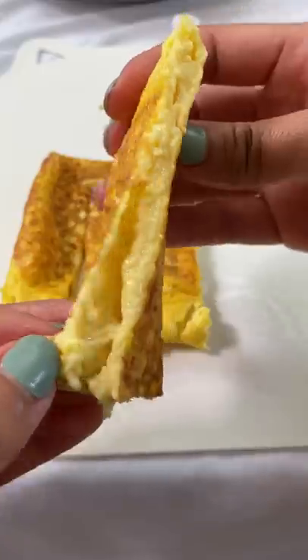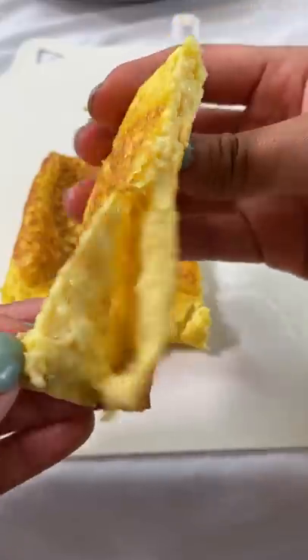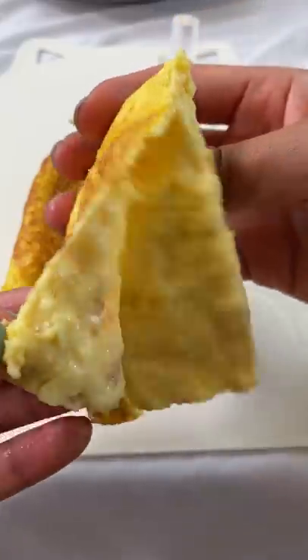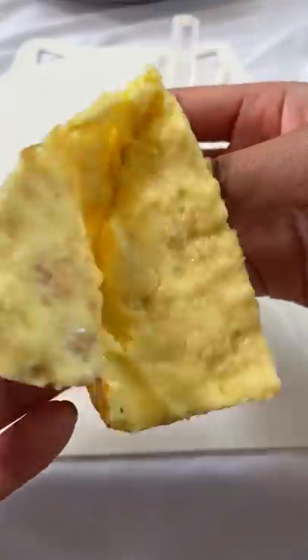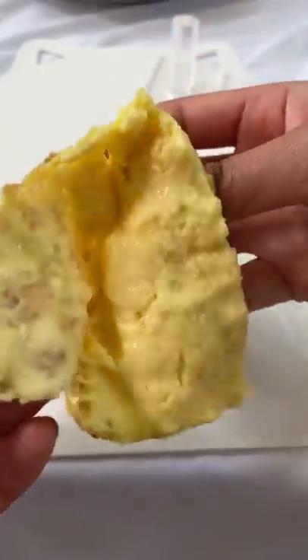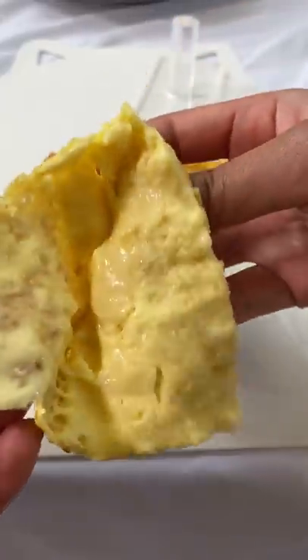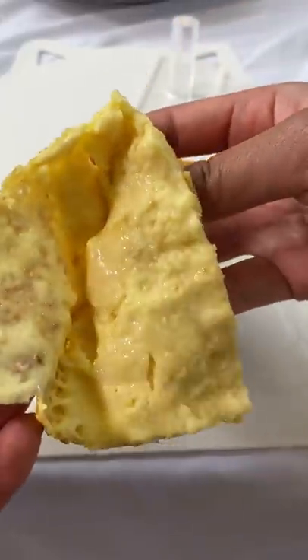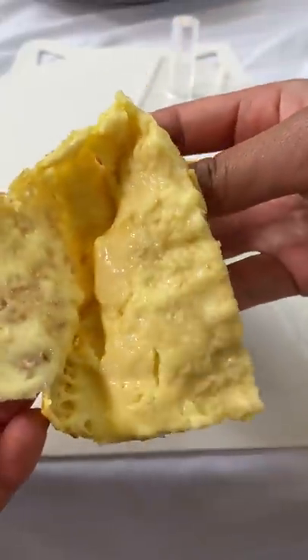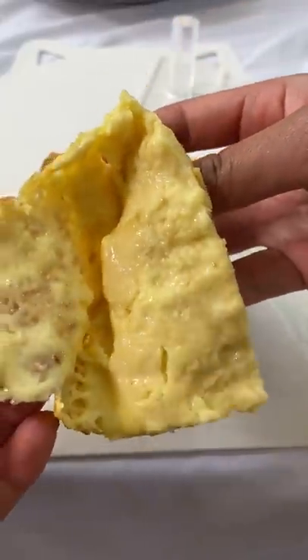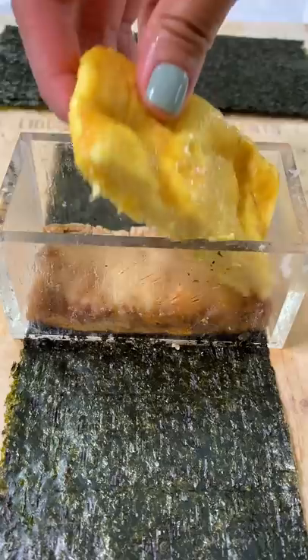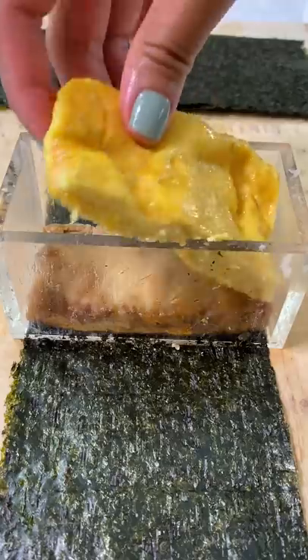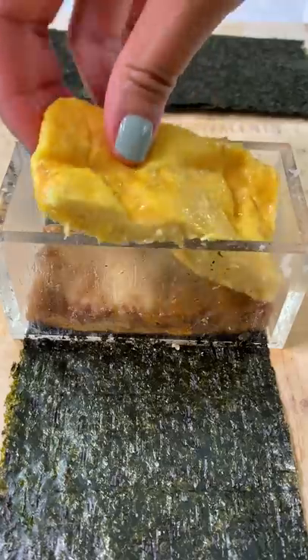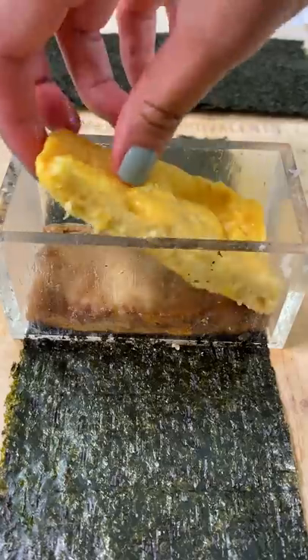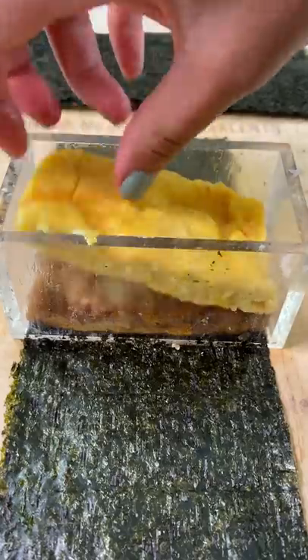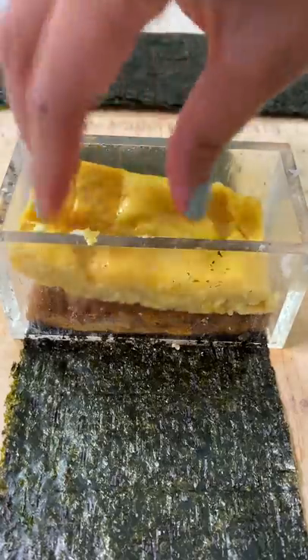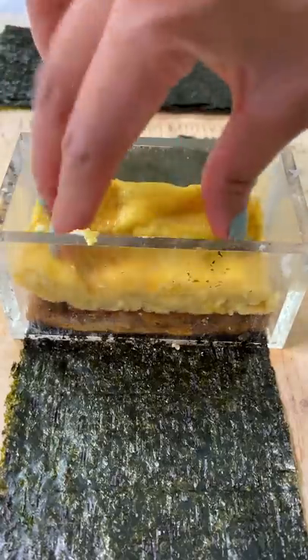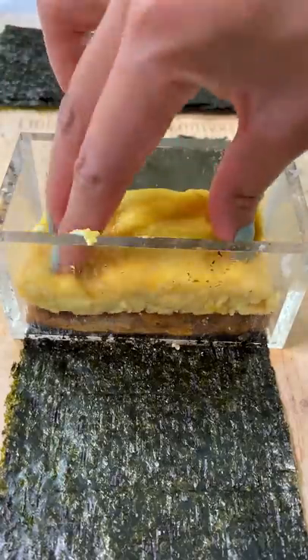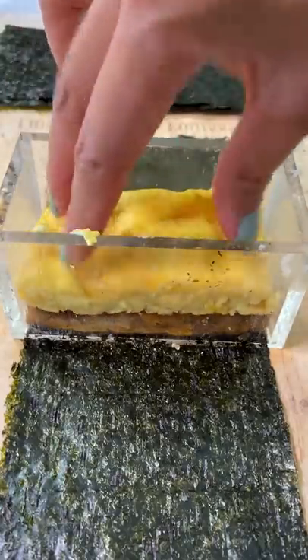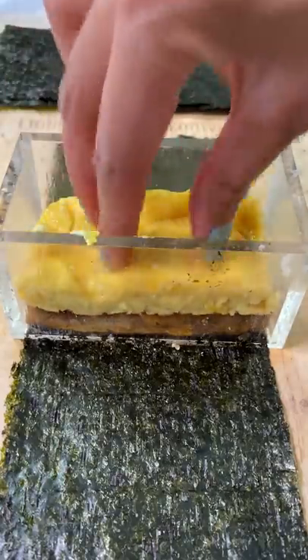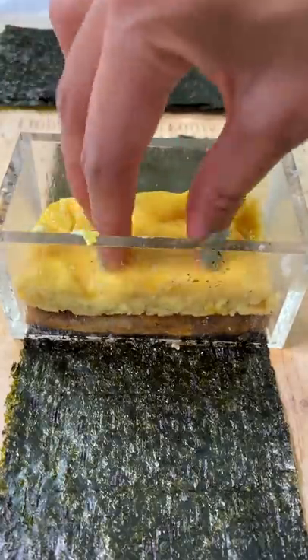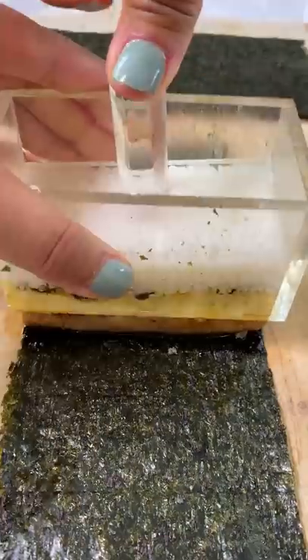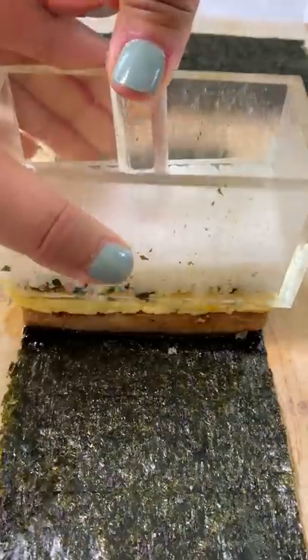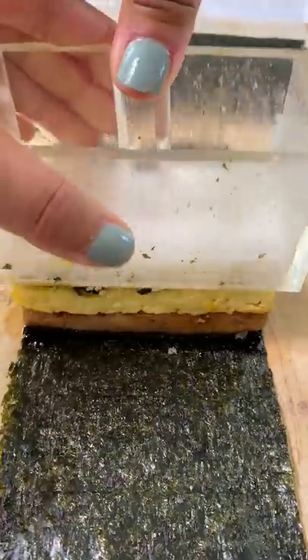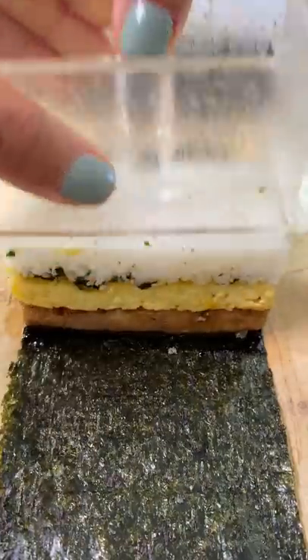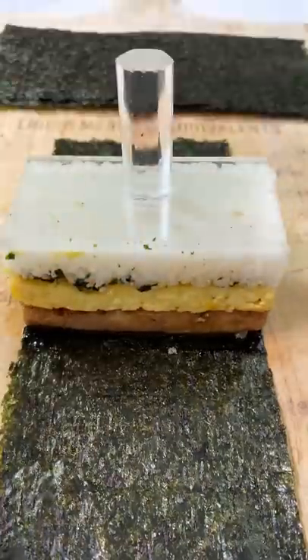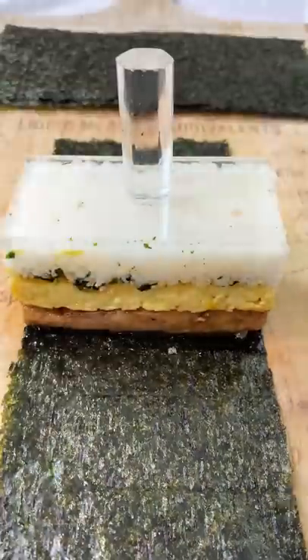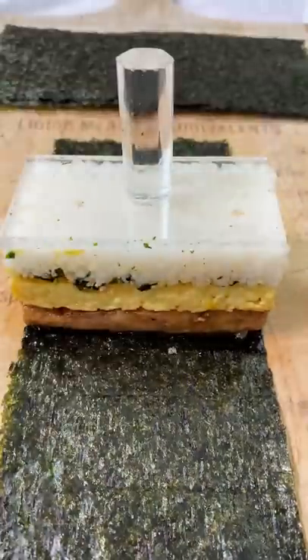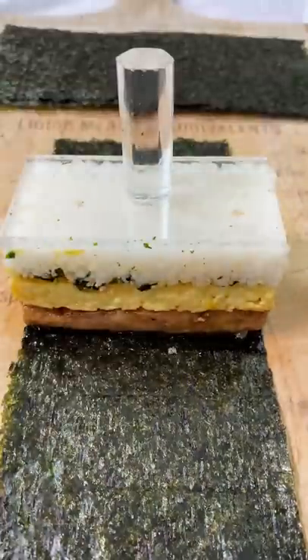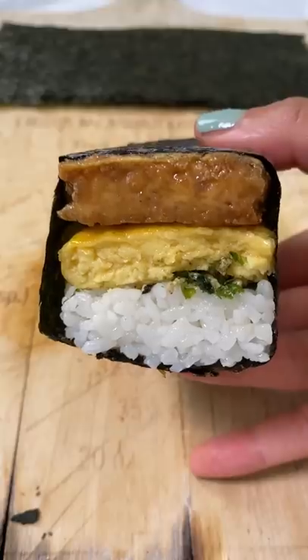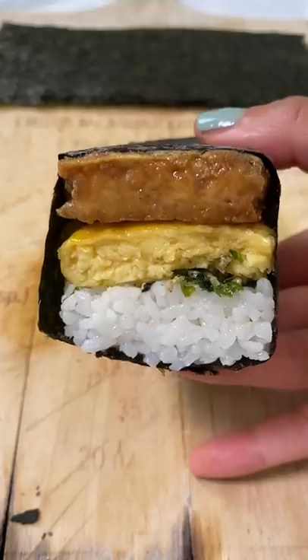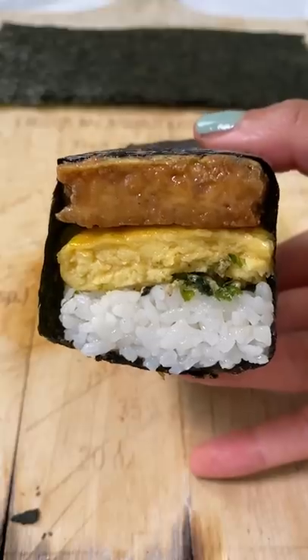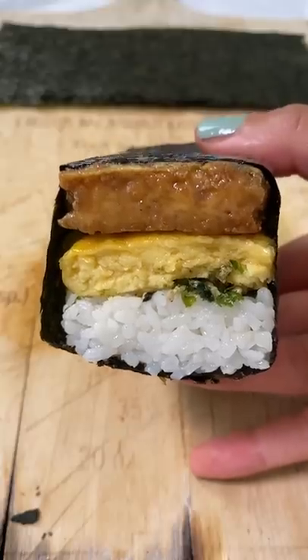I used what I needed to make the tofu musubis, and then Doug and I ate the rest with rice. What do you think? Would you try this?